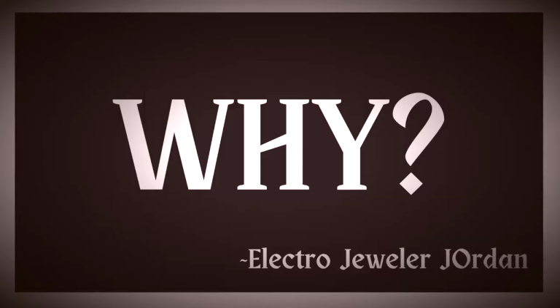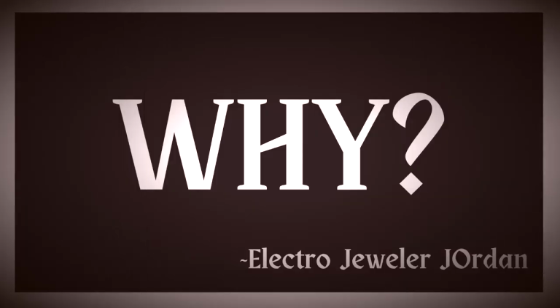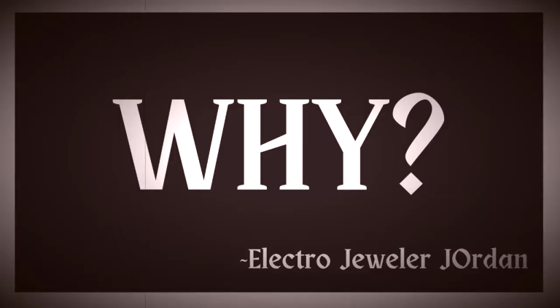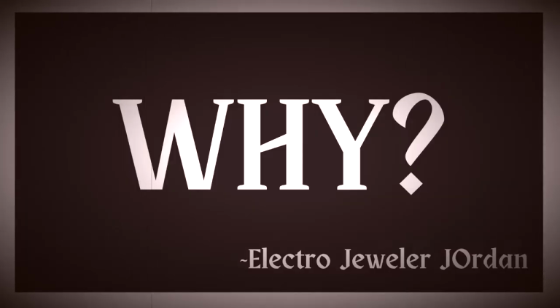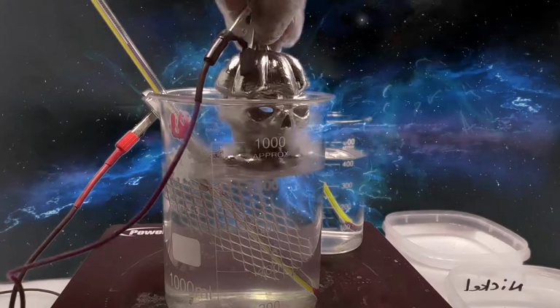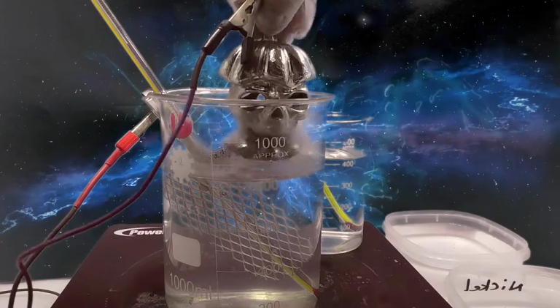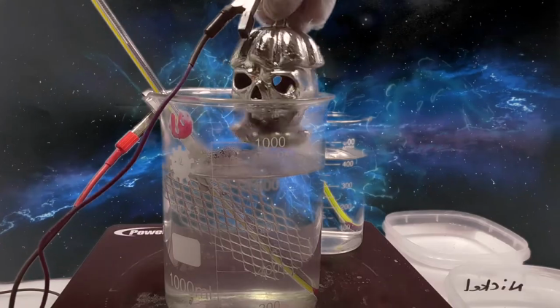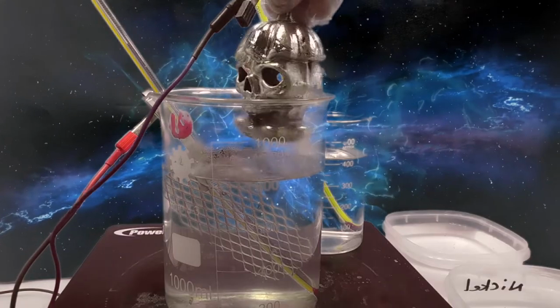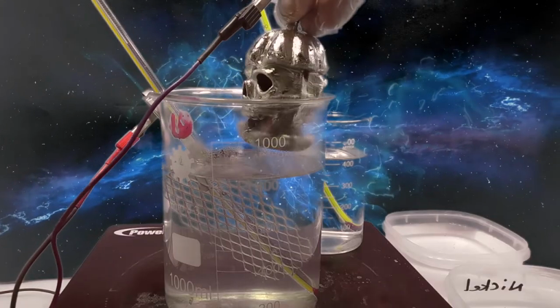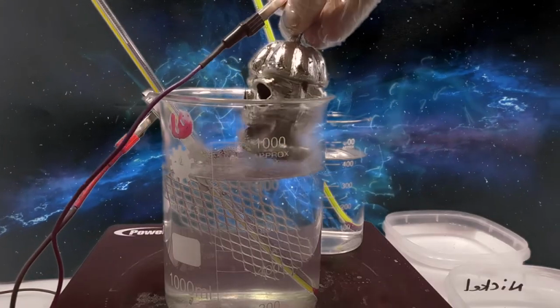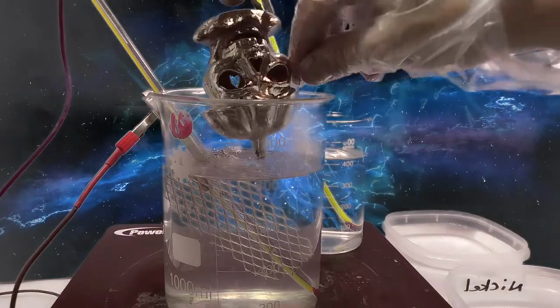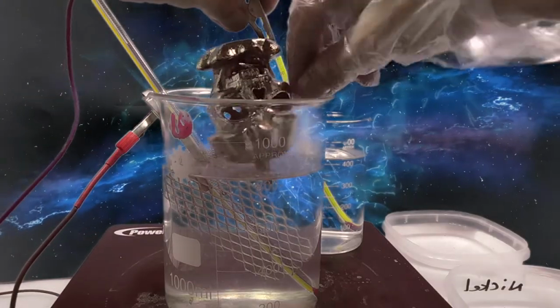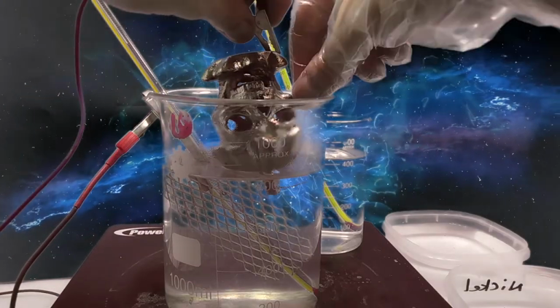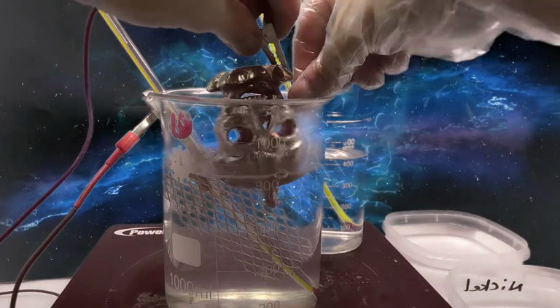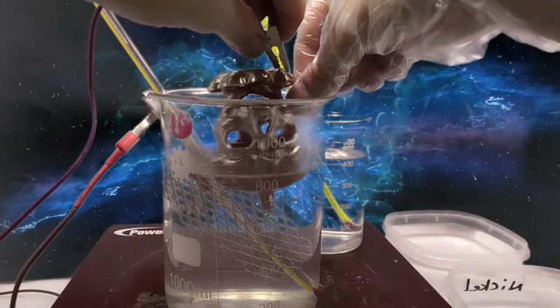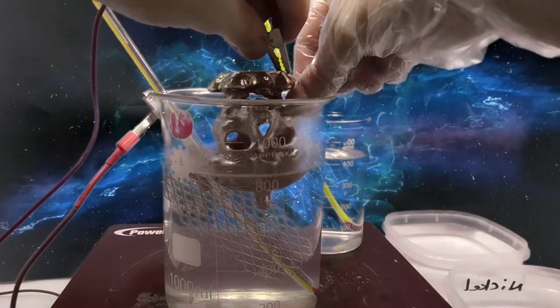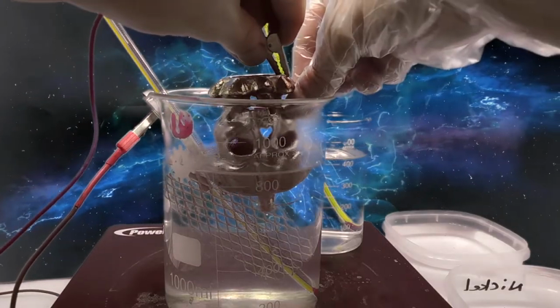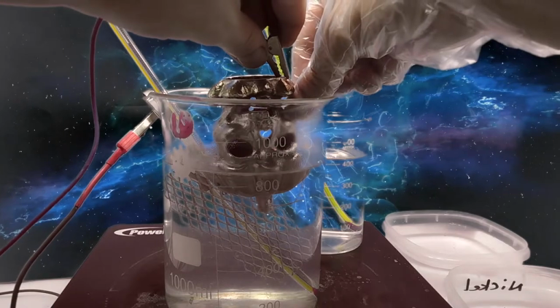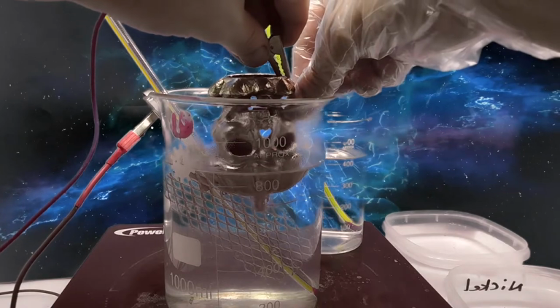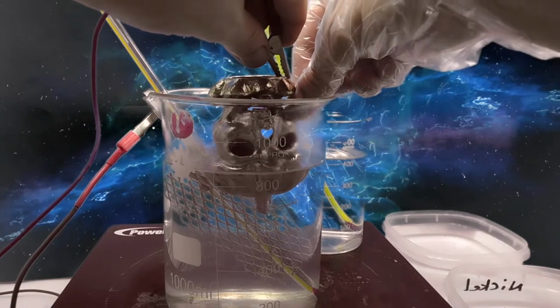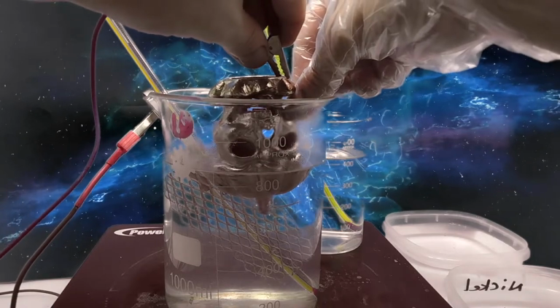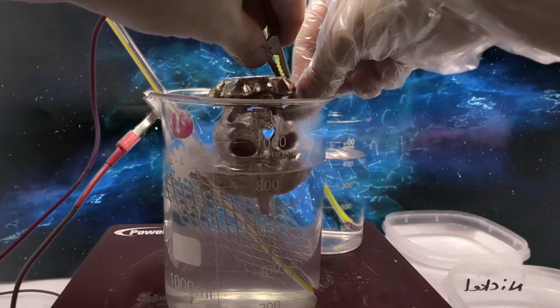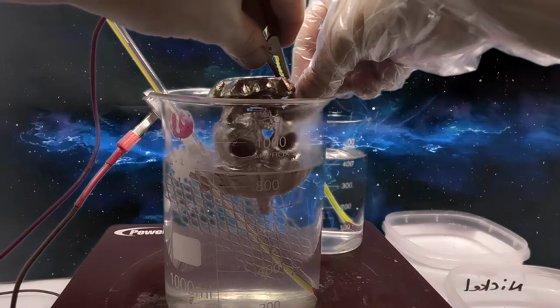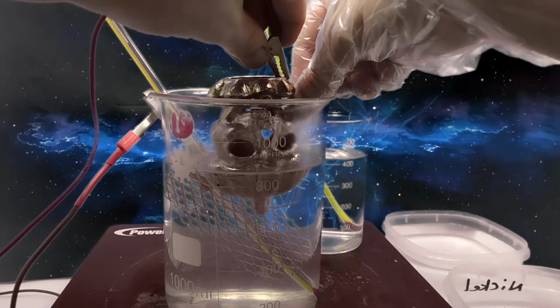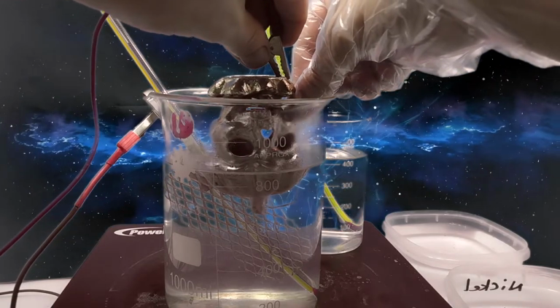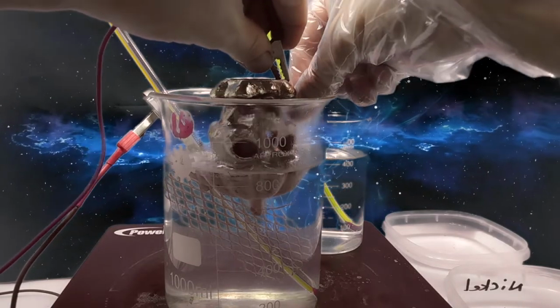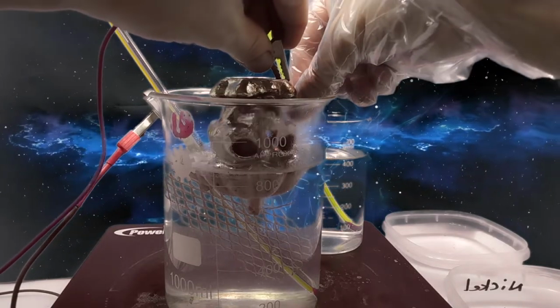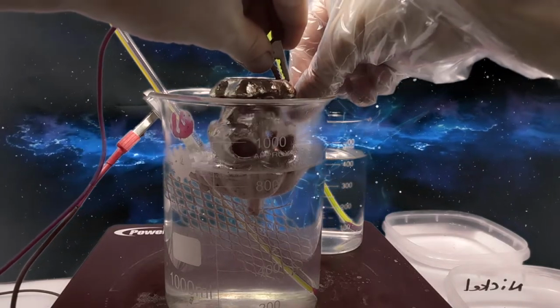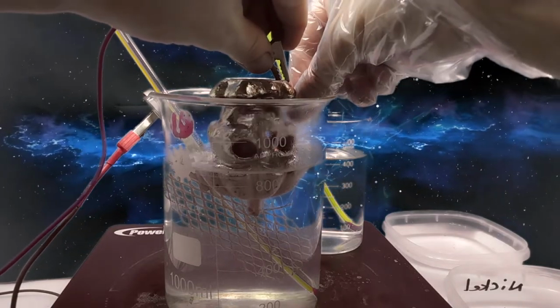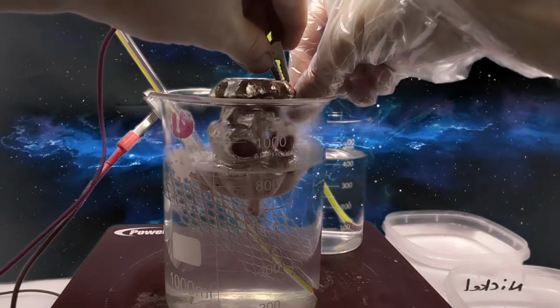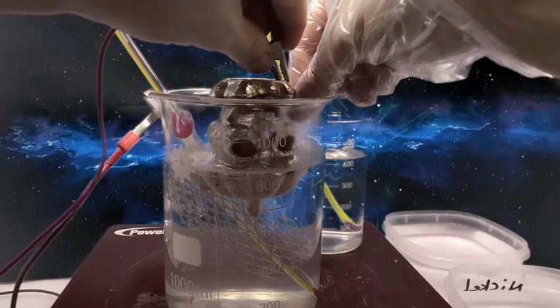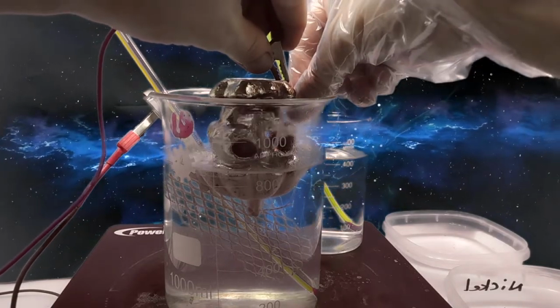On to the selective silver plating where I will just silver plate the skulls' pumpkin hat and base. Silver plating only takes a few minutes. Now dip in the top and bottom for 45 seconds — careful not to touch the surface.